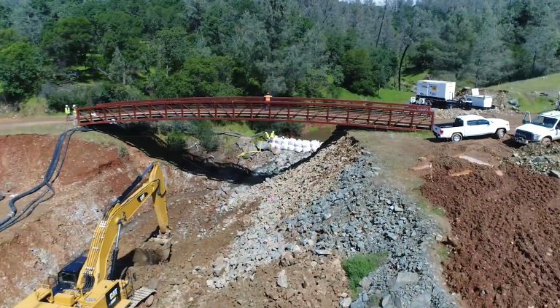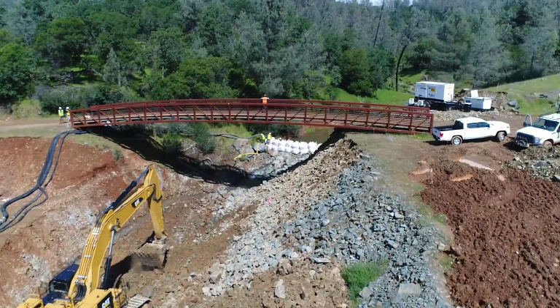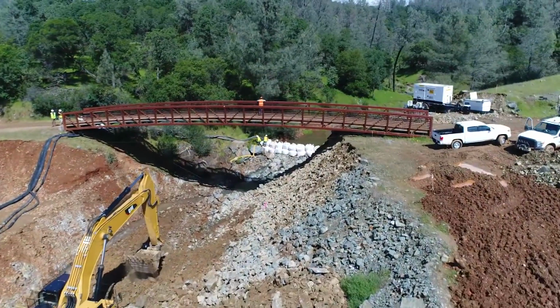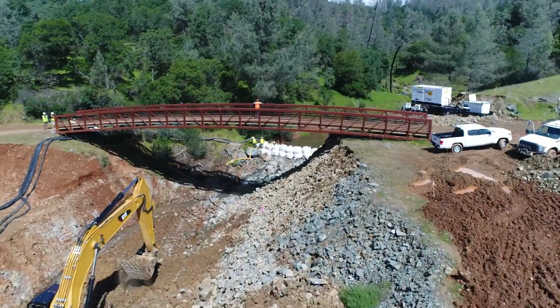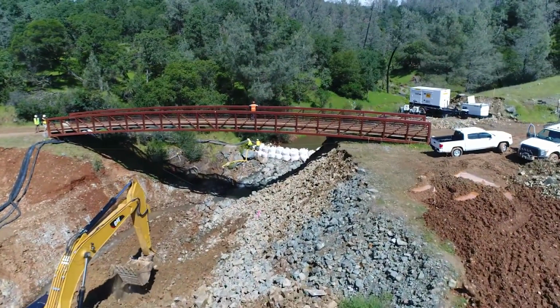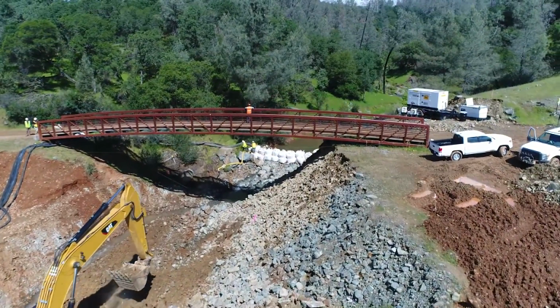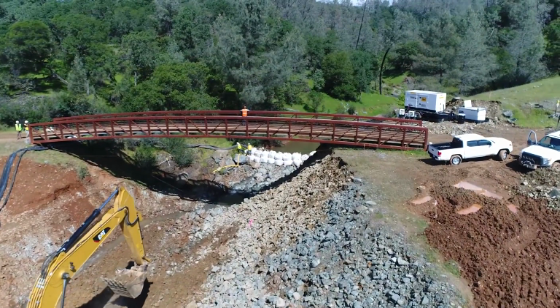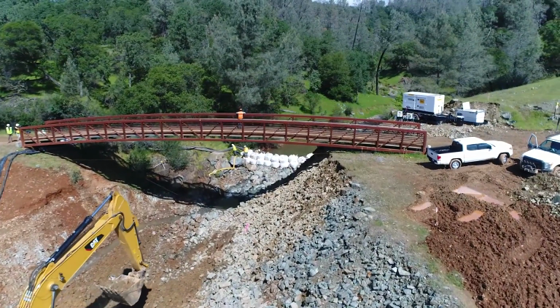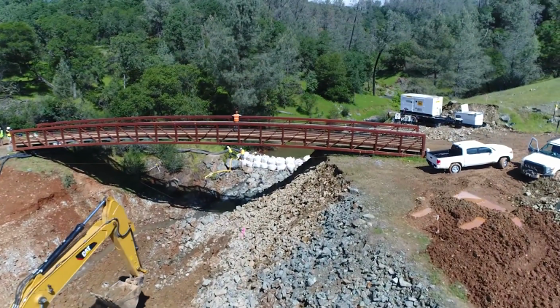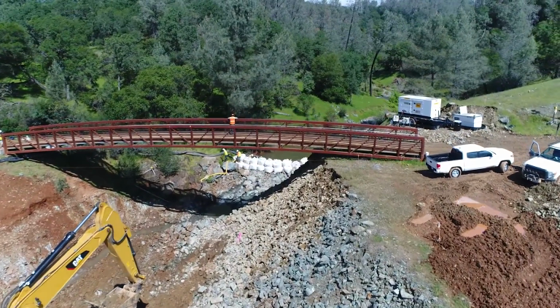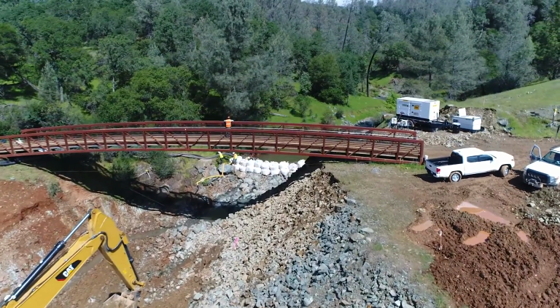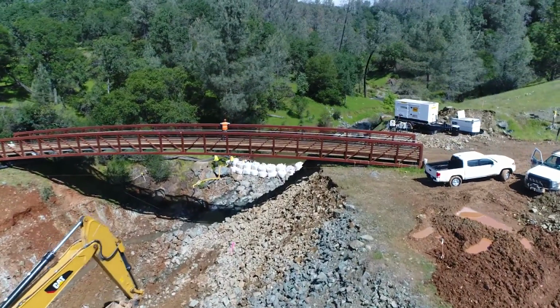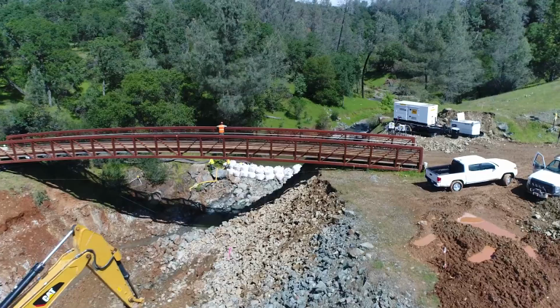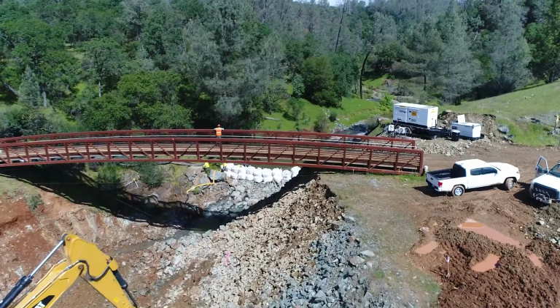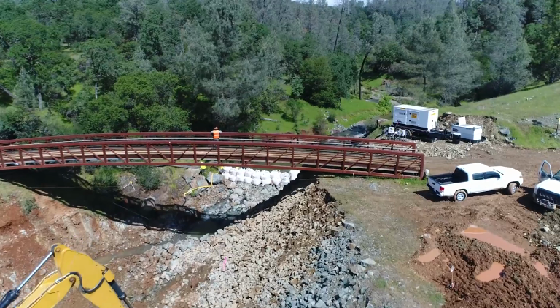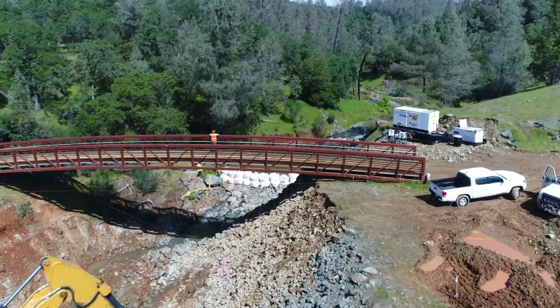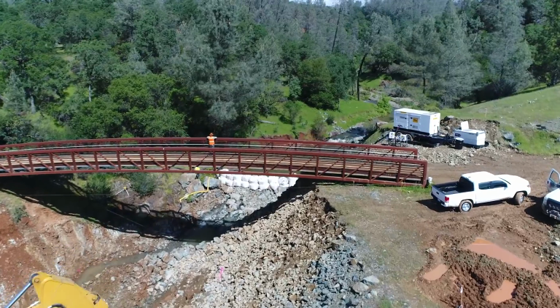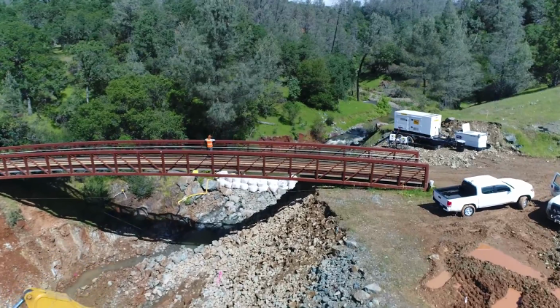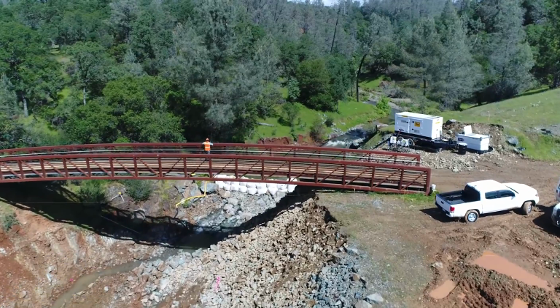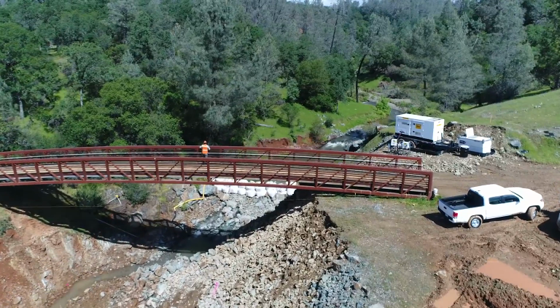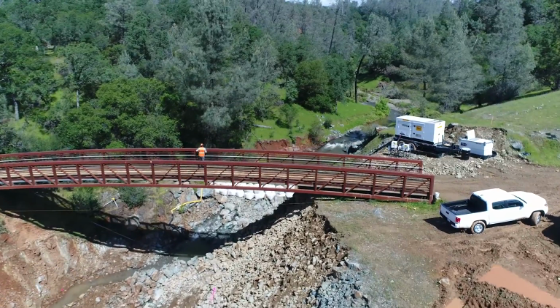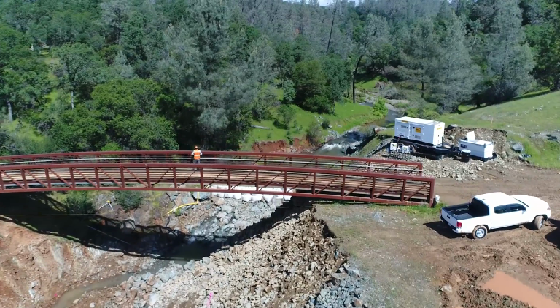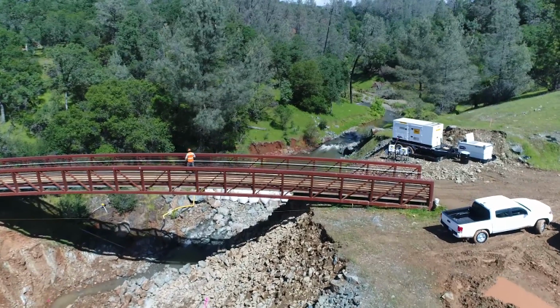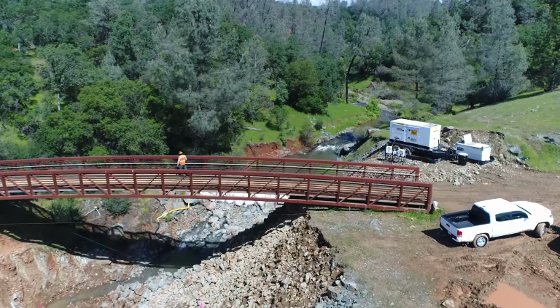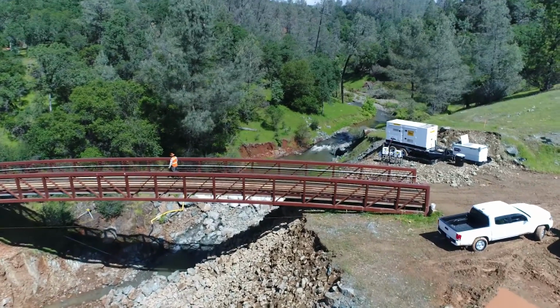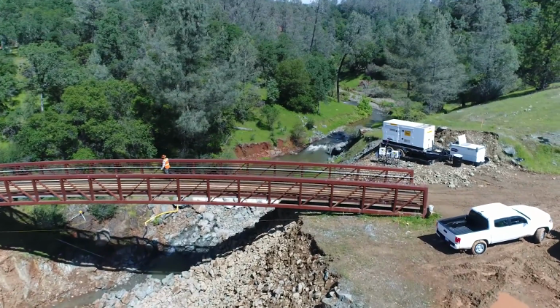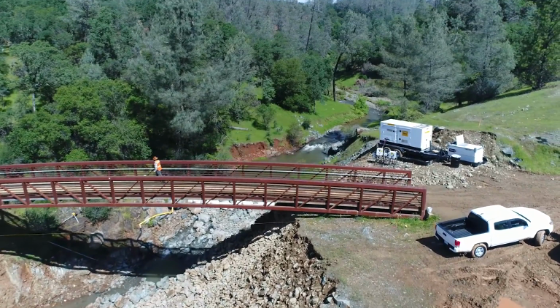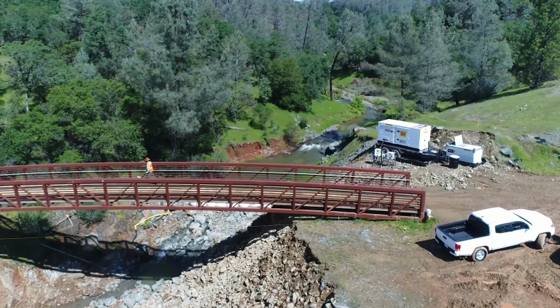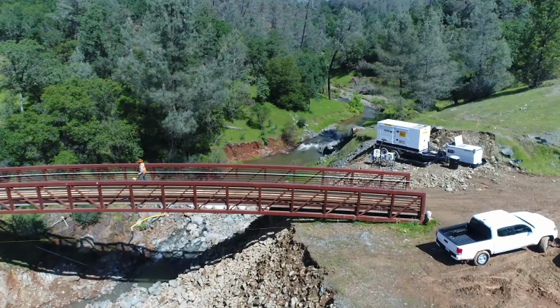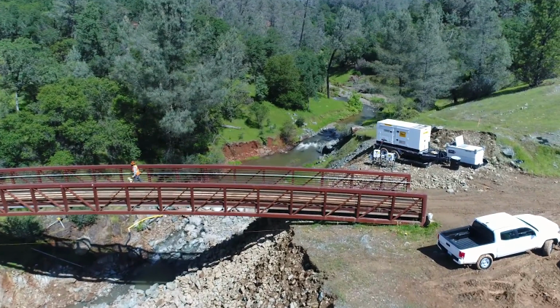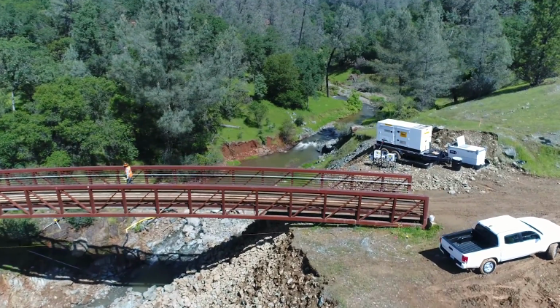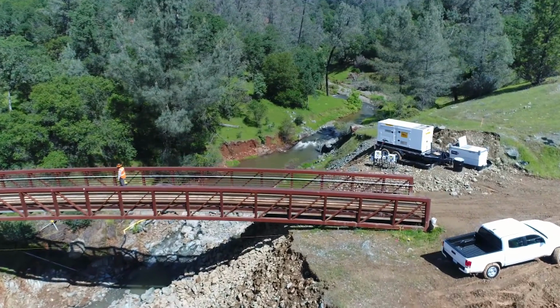A yellow excavator in a valley, with a person walking on a bridge and people walking below near a man-made levee, from above.